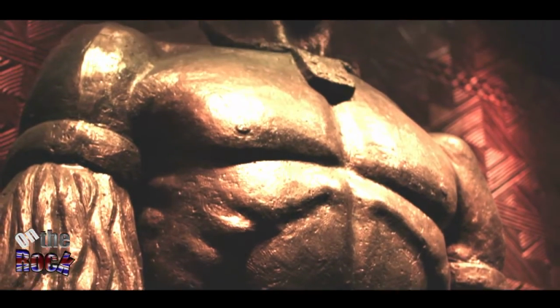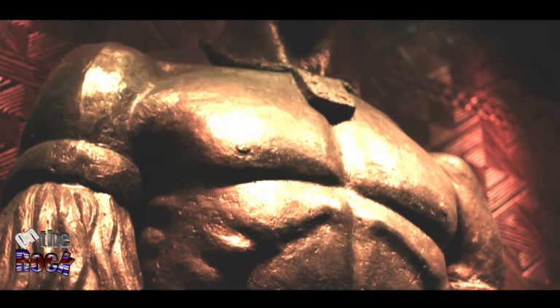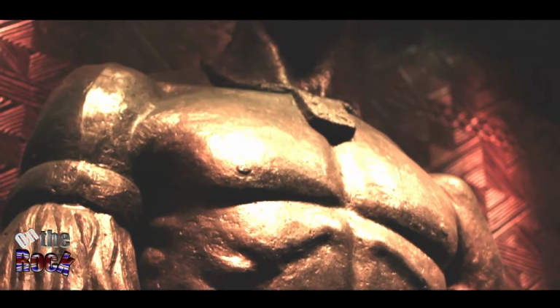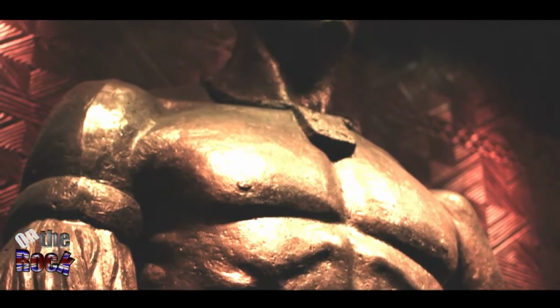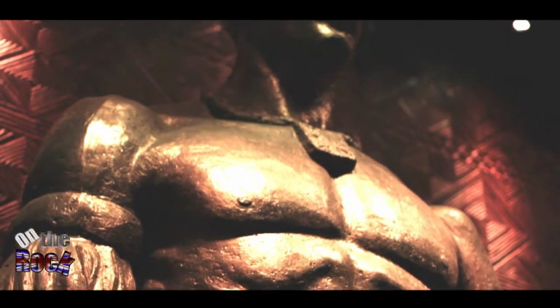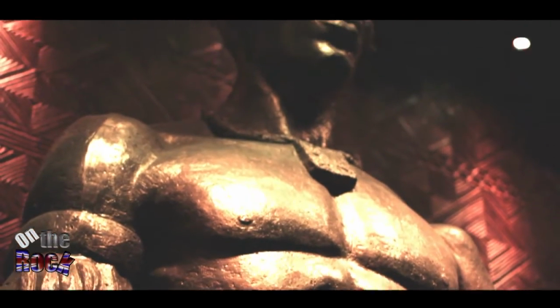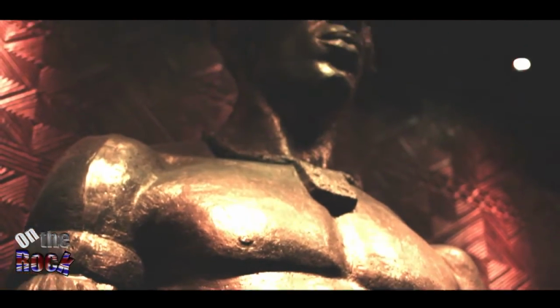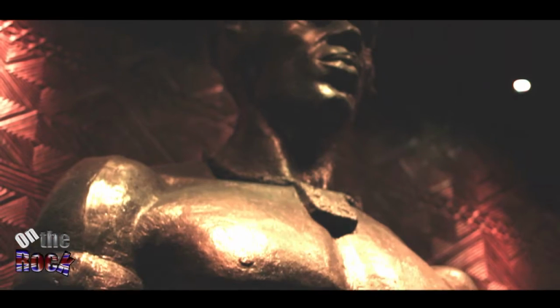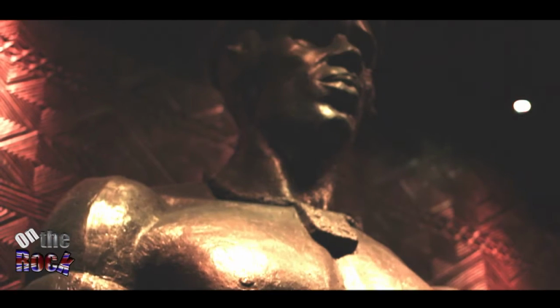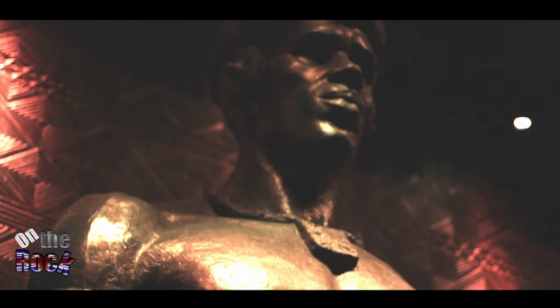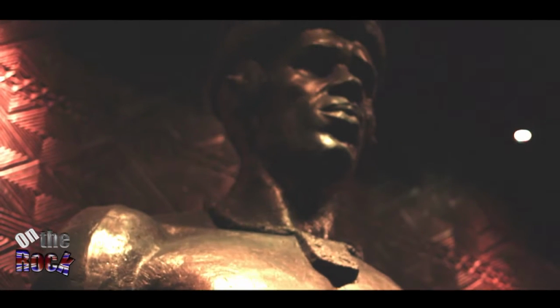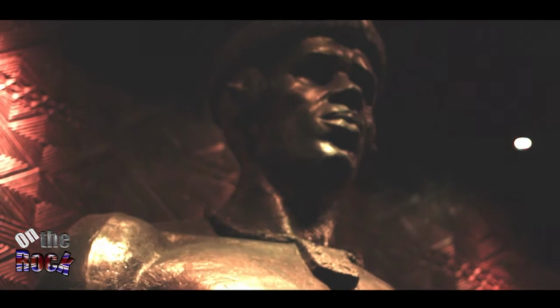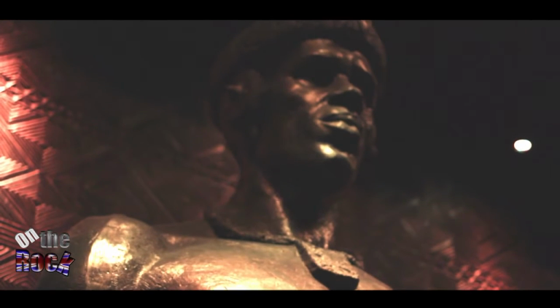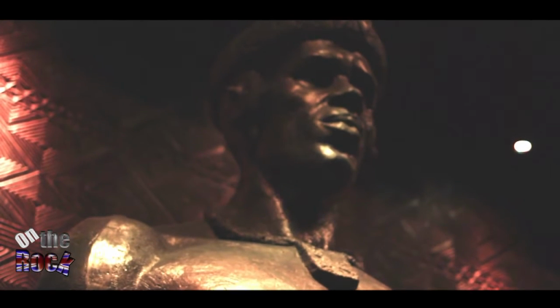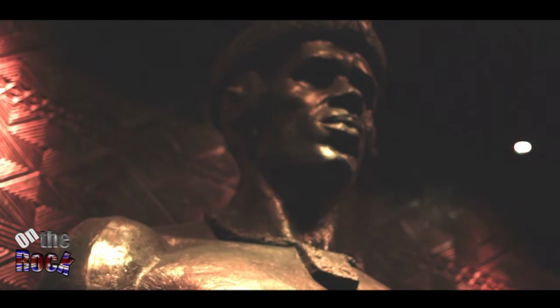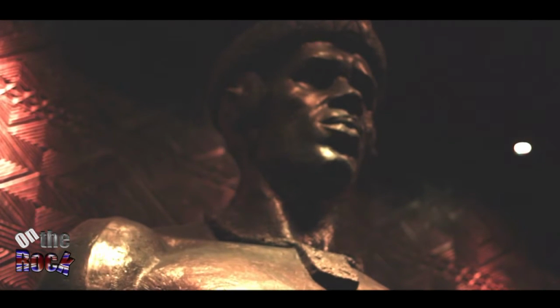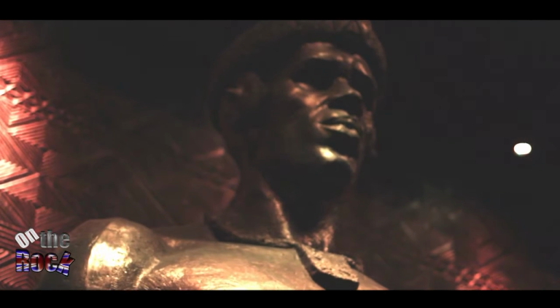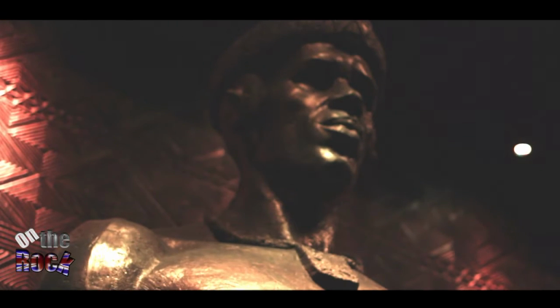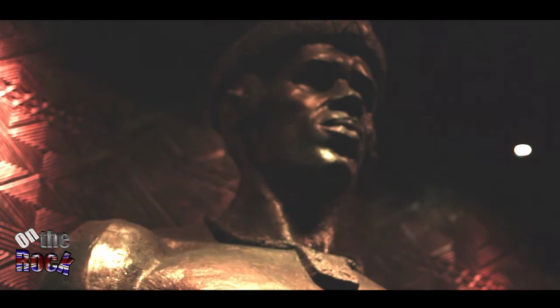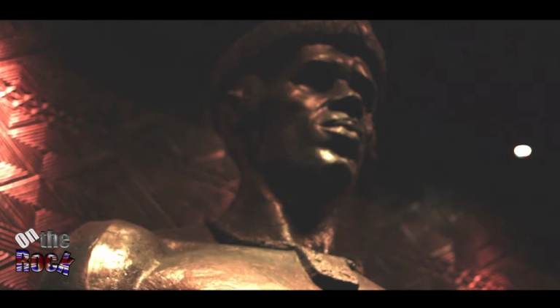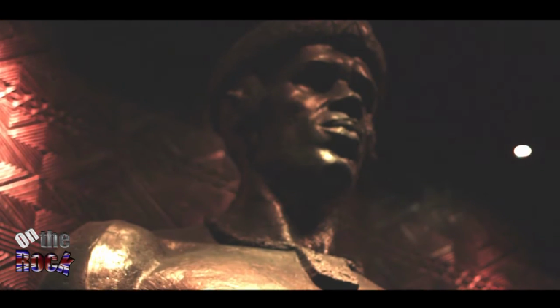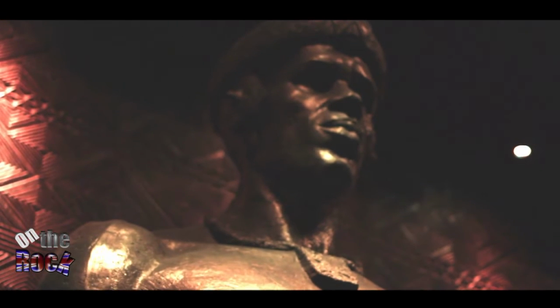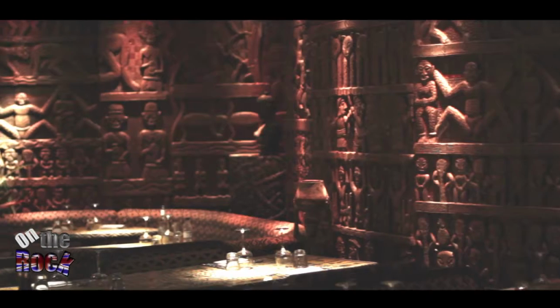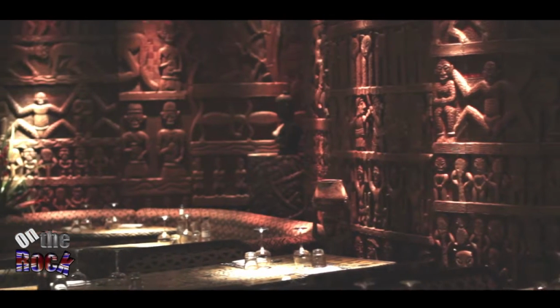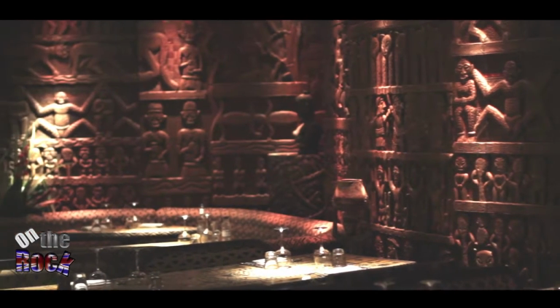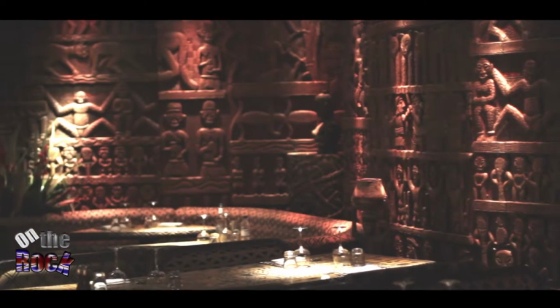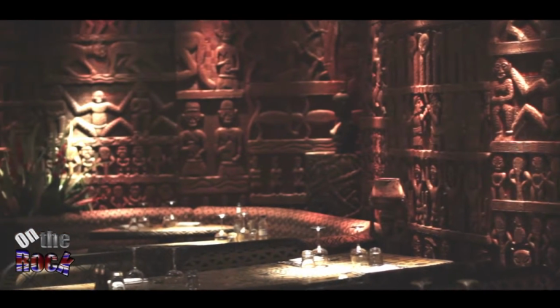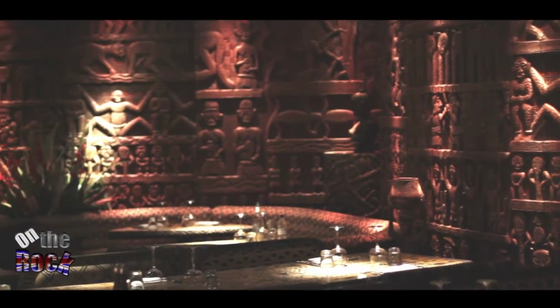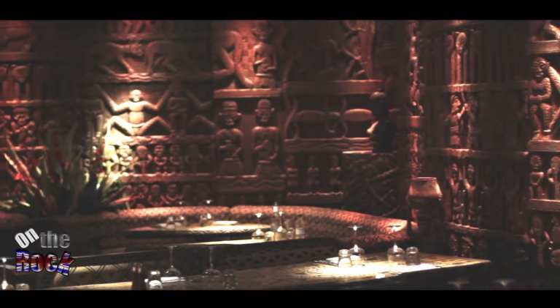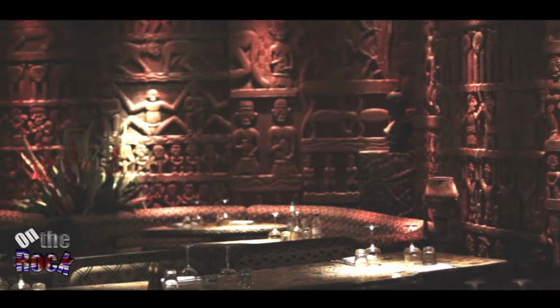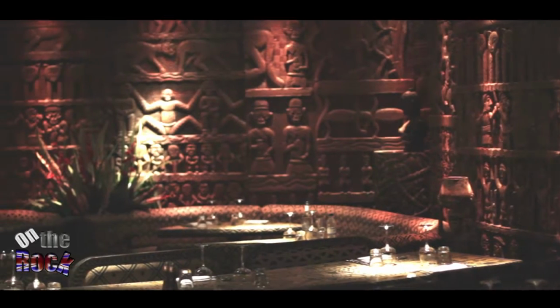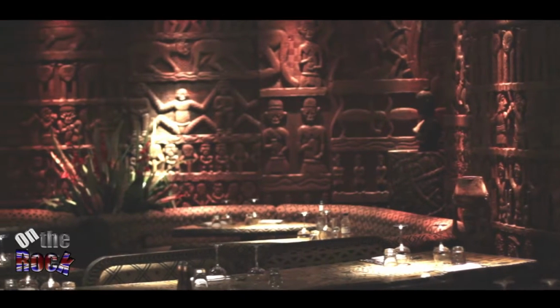Named after the great Zulu king, Shaka Zulu speaks of heritage, history and culture, coupled with exquisite dining.